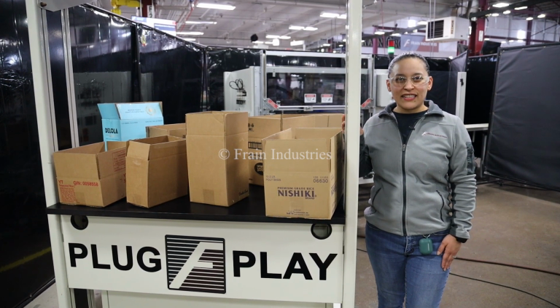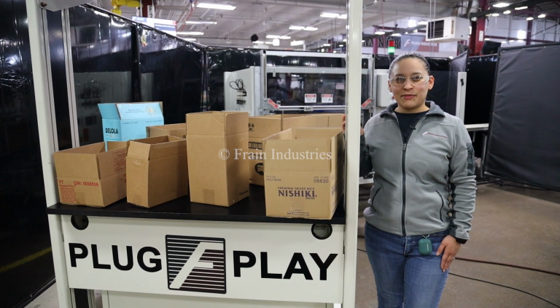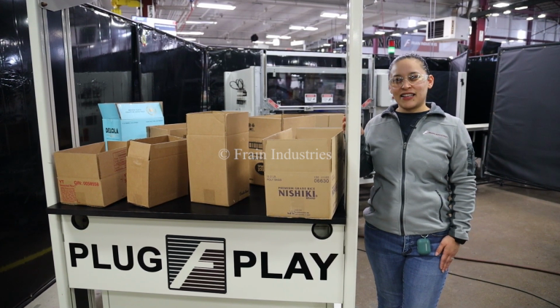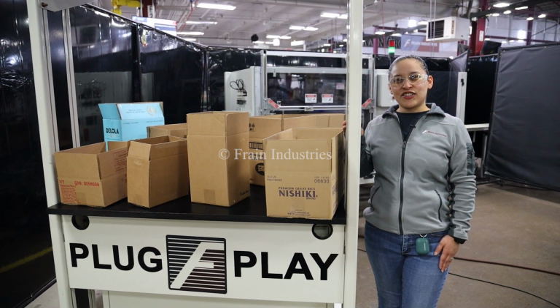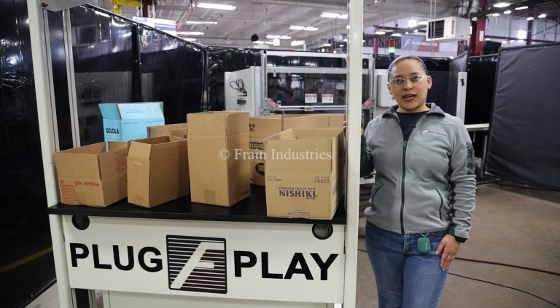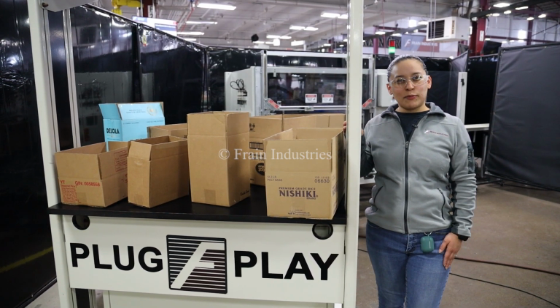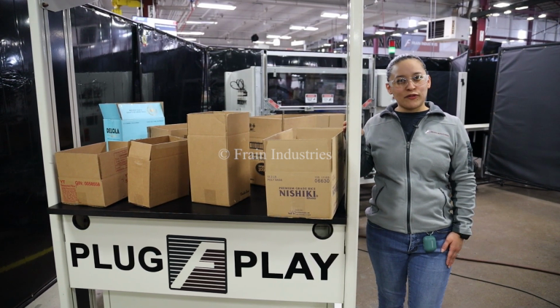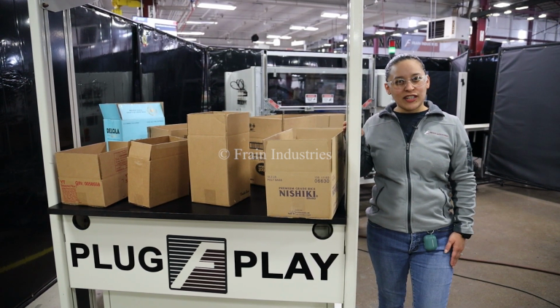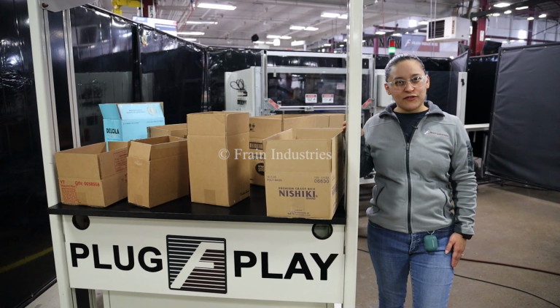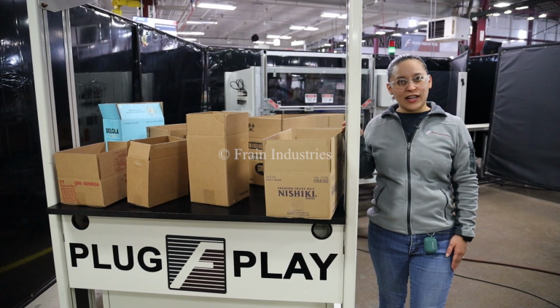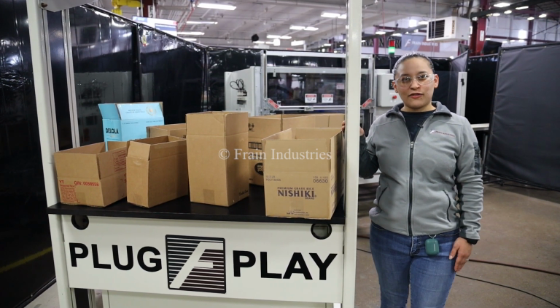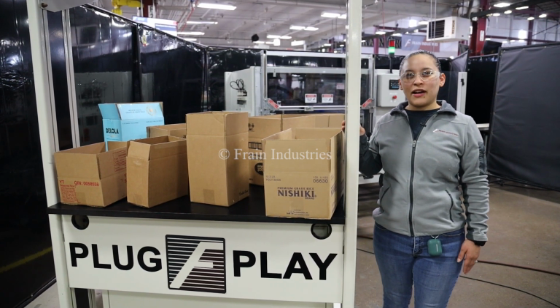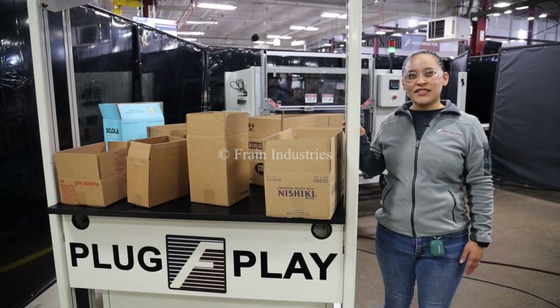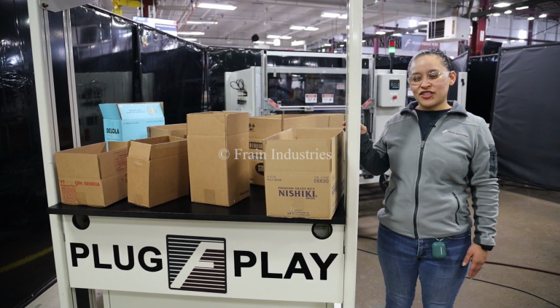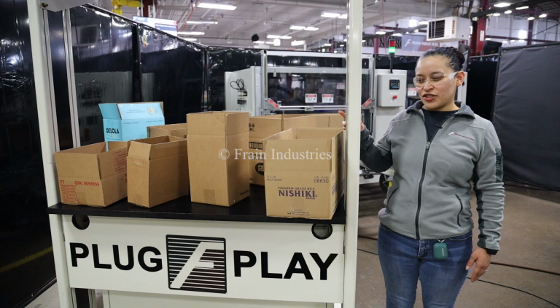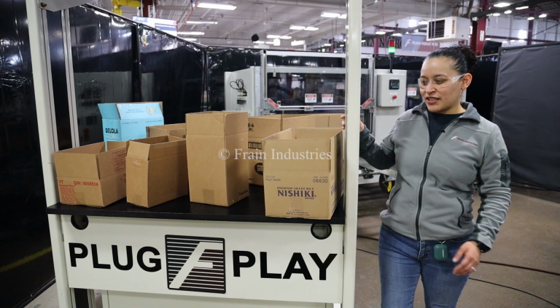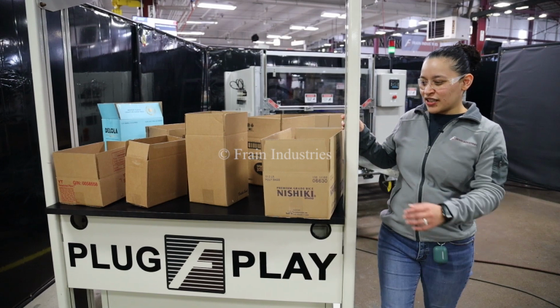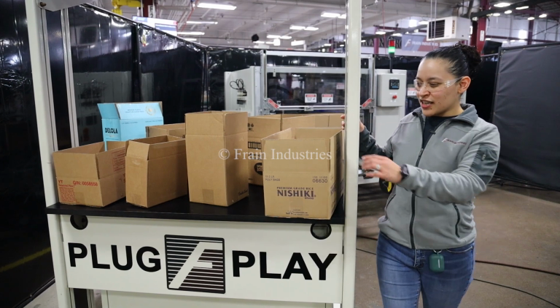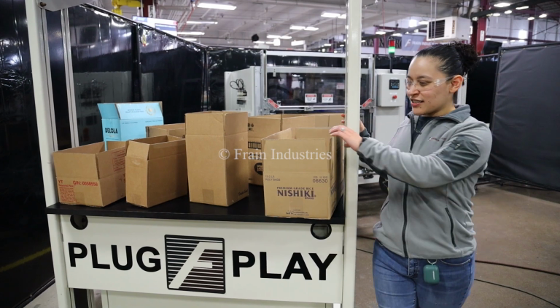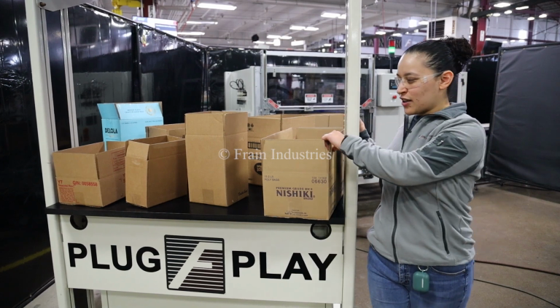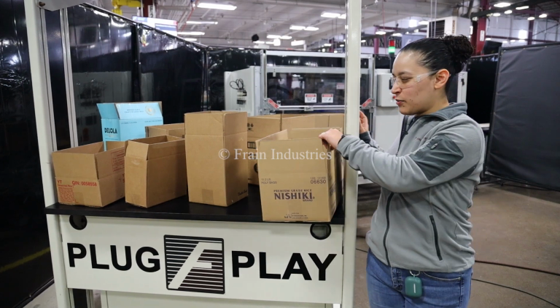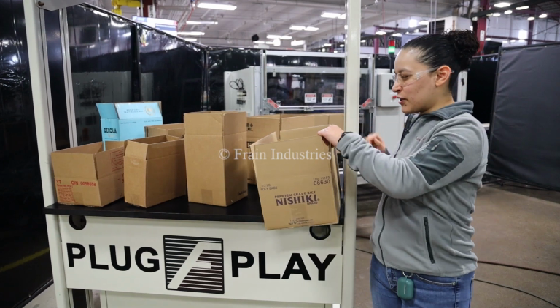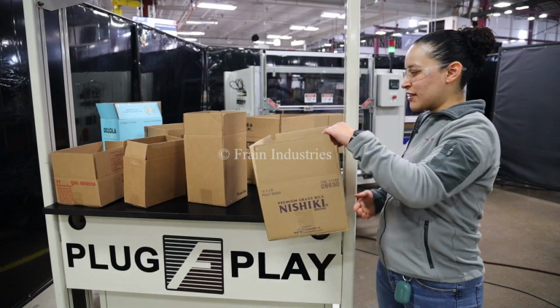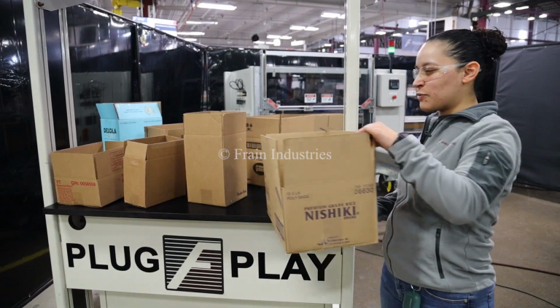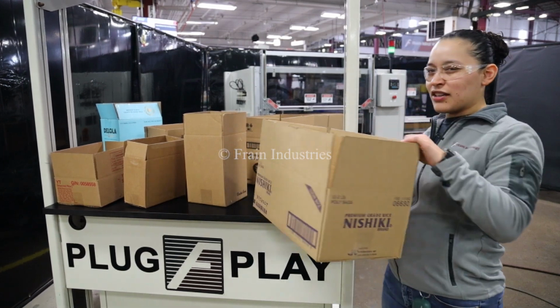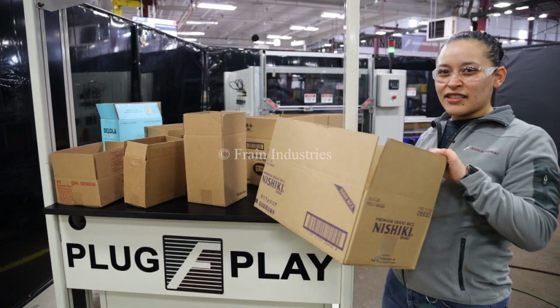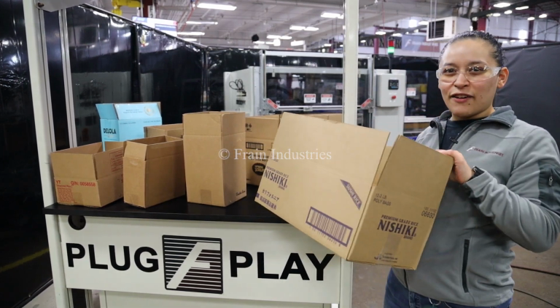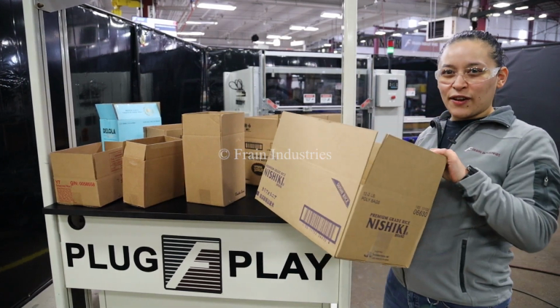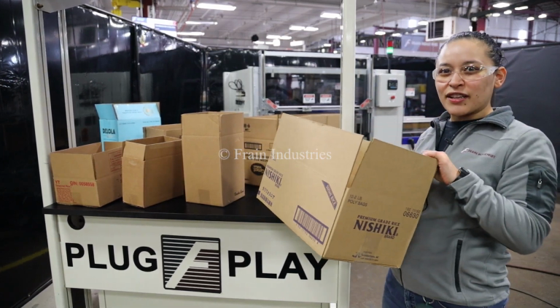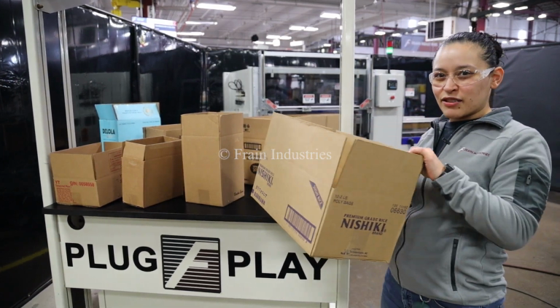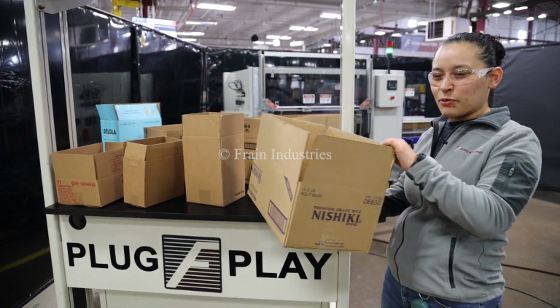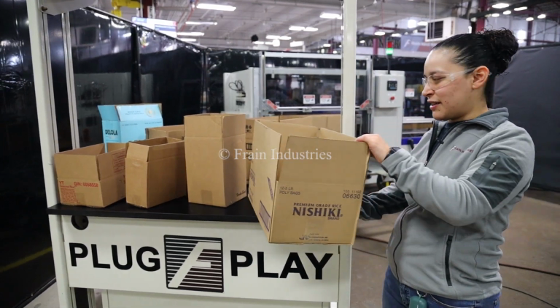Systems like this are capable of running a variety of products such as you see here, and today we'll be running this product at 5 cases per minute.